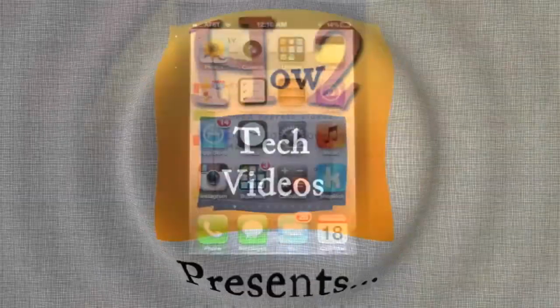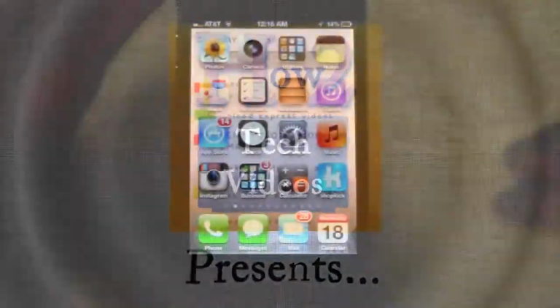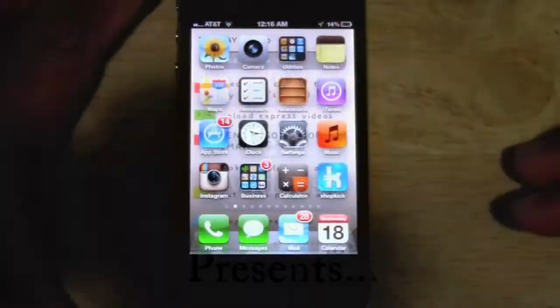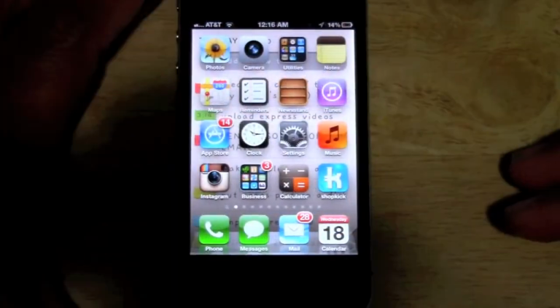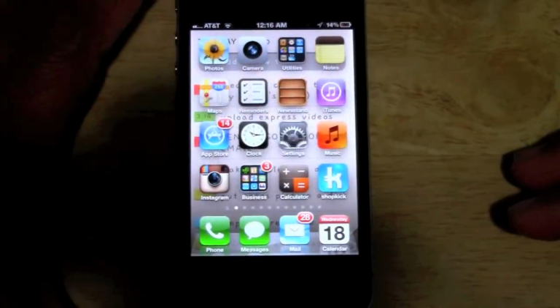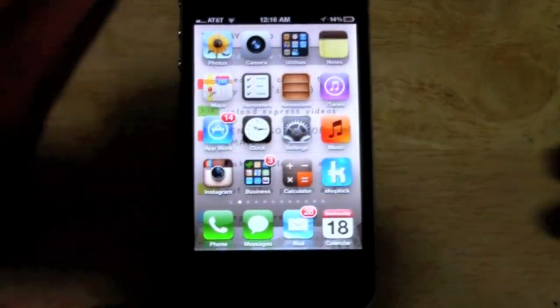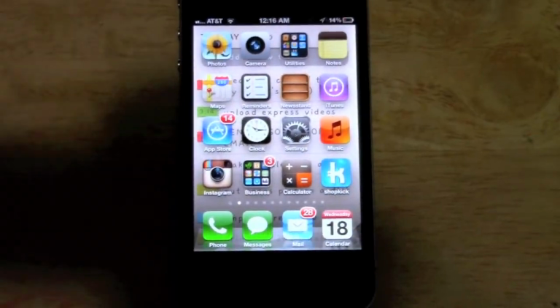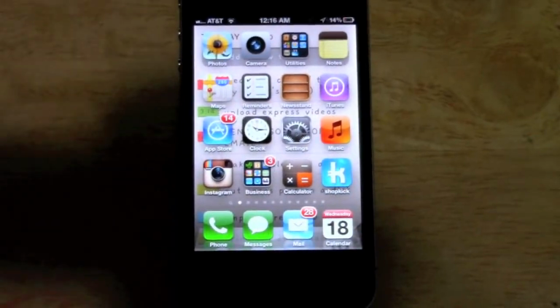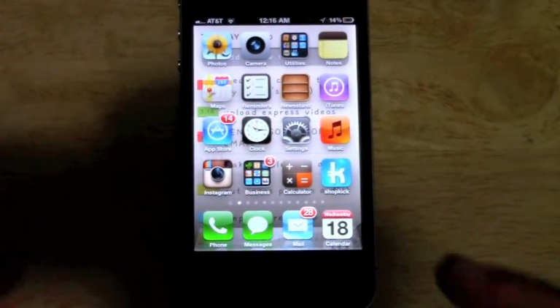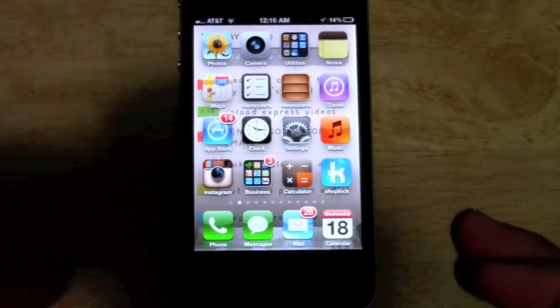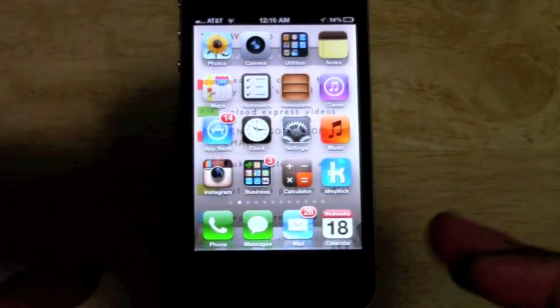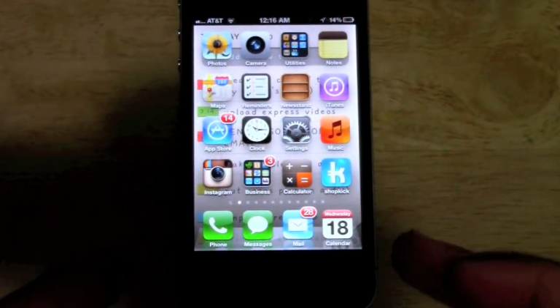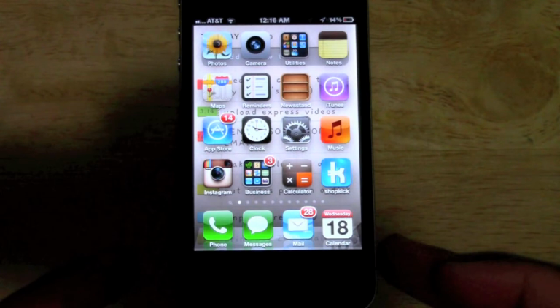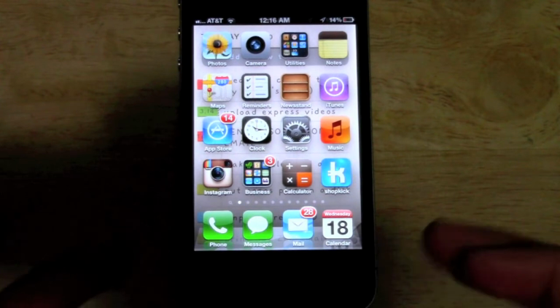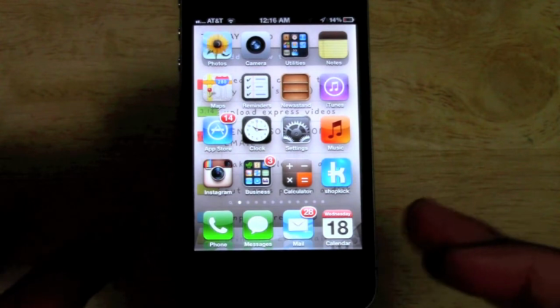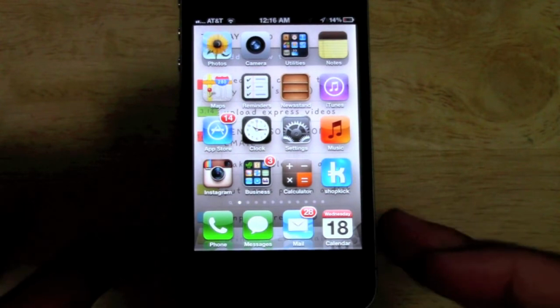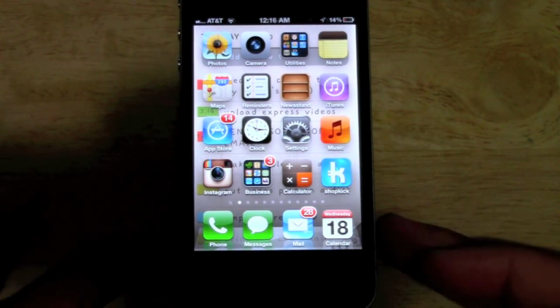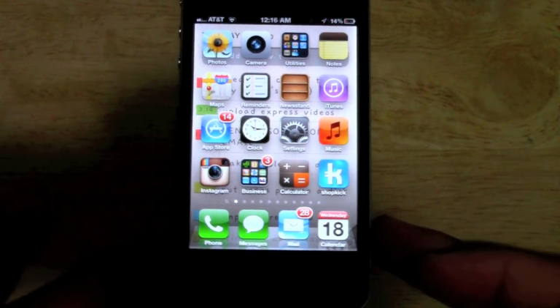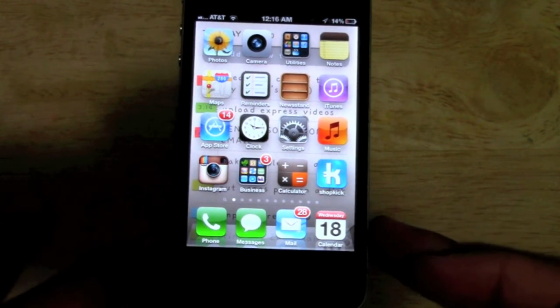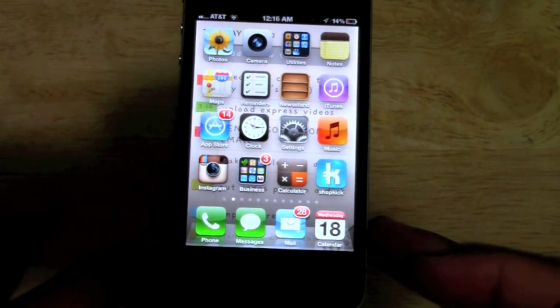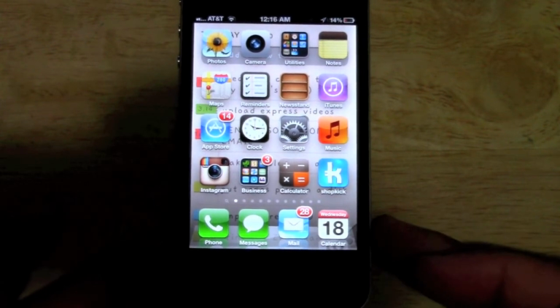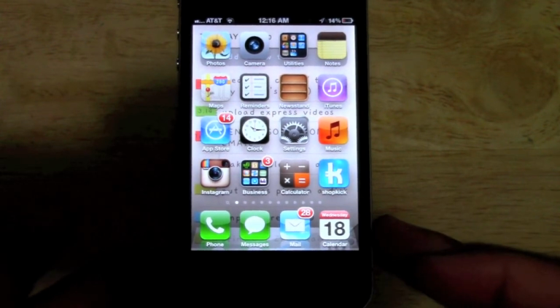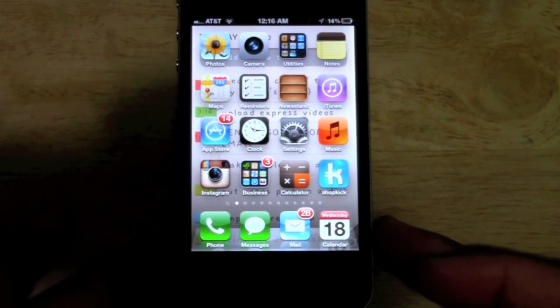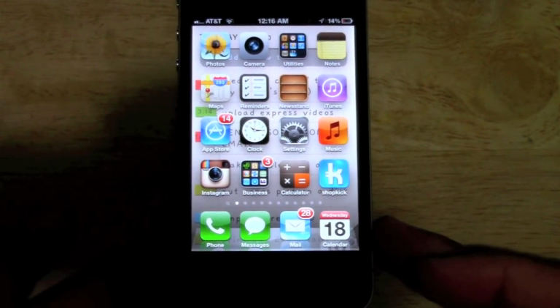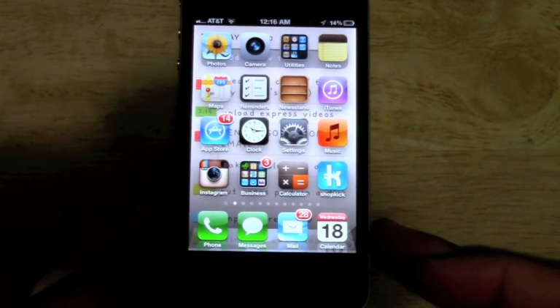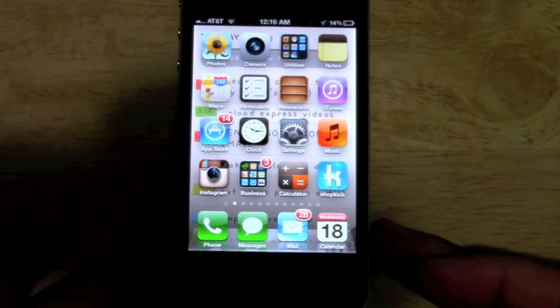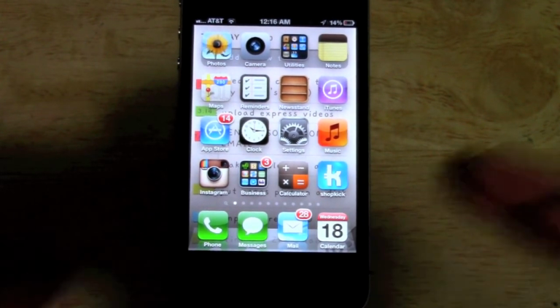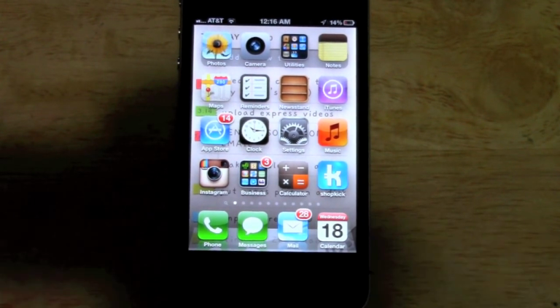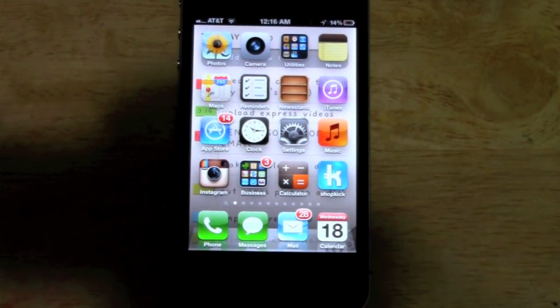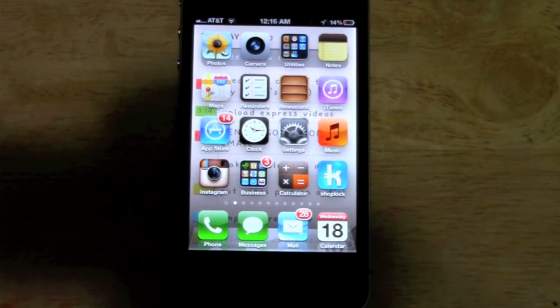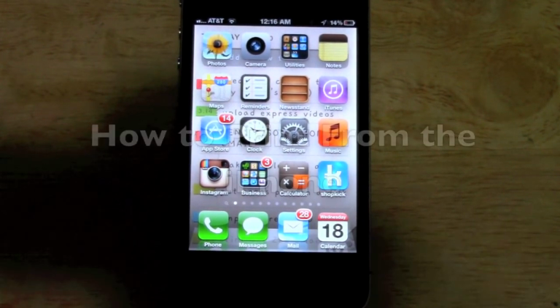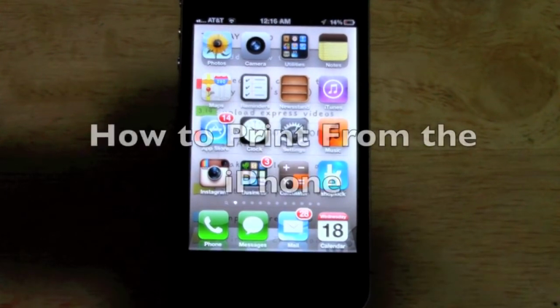How's it going out there? Welcome from H2 Tech Video. Today I want to show you how to print from your iPhone right to your printer.